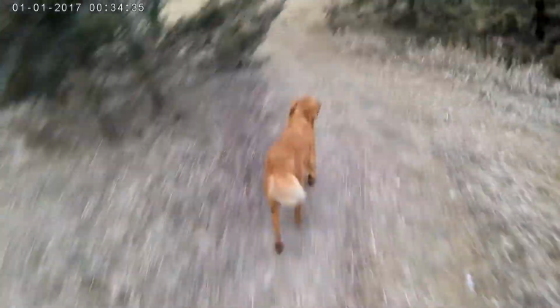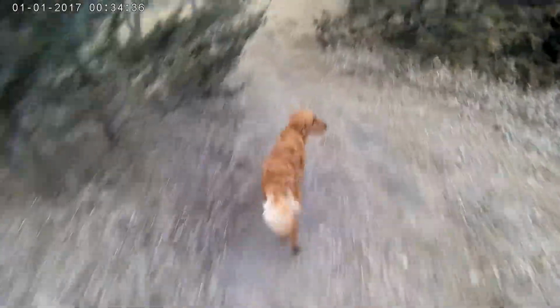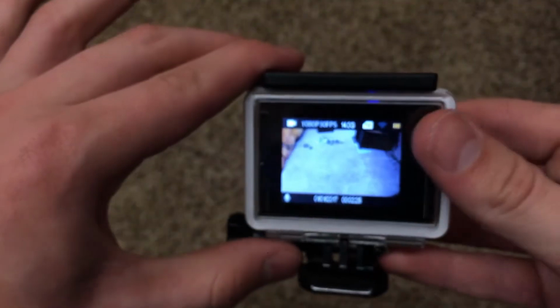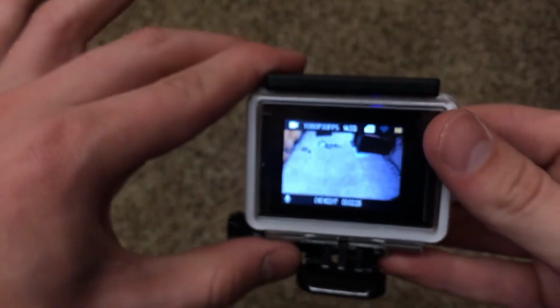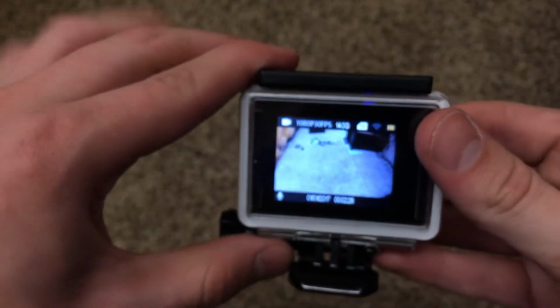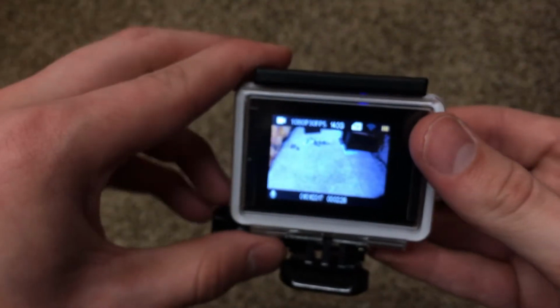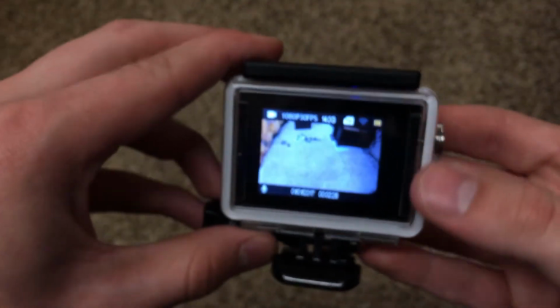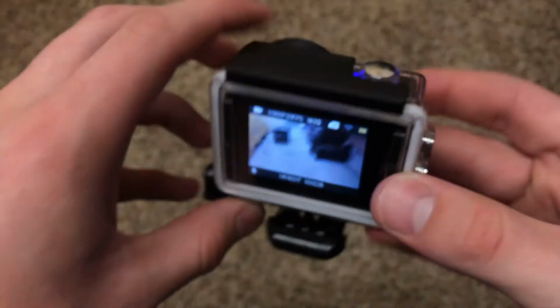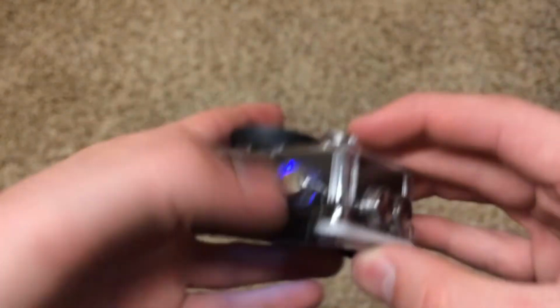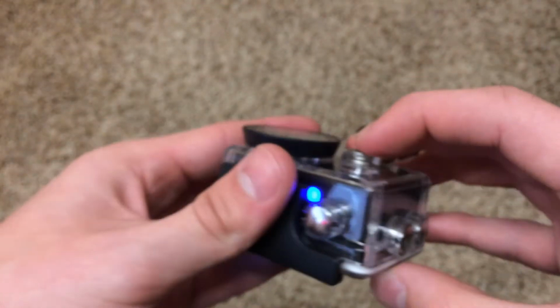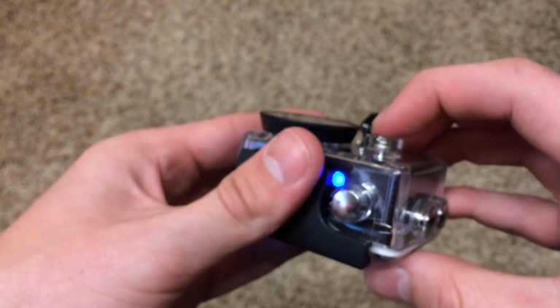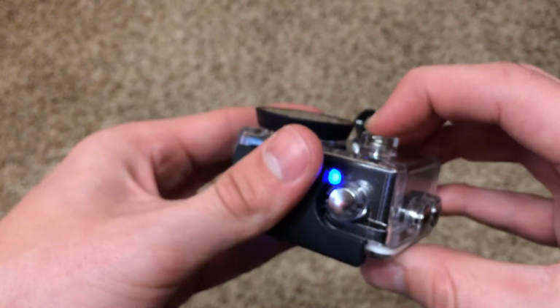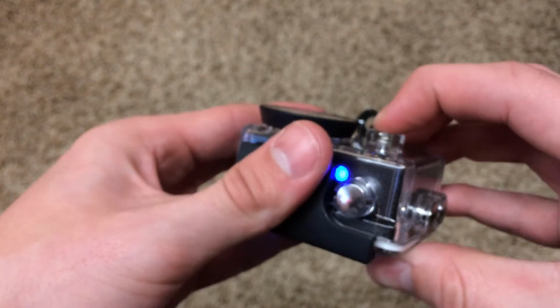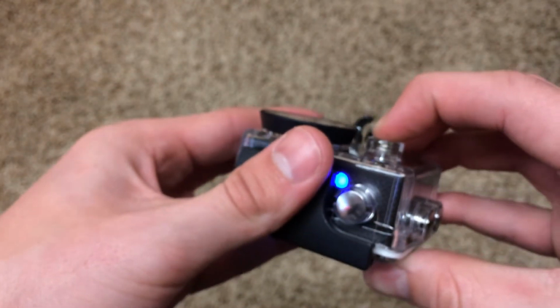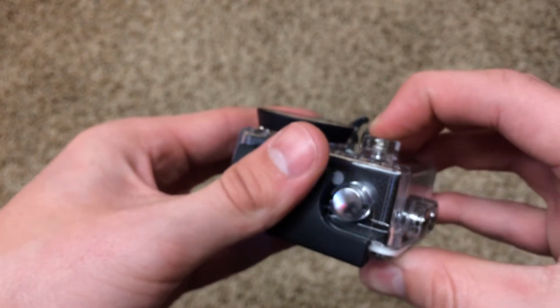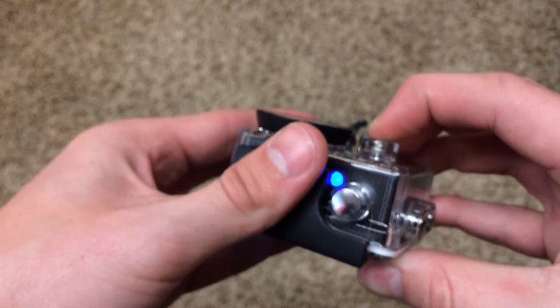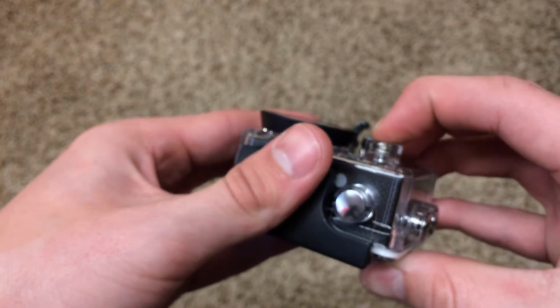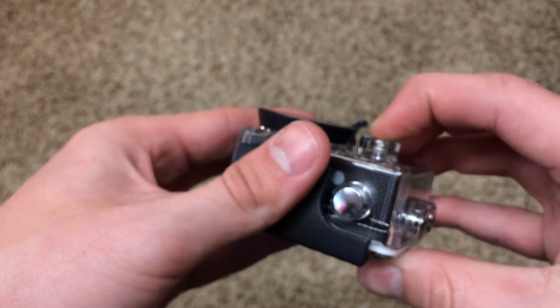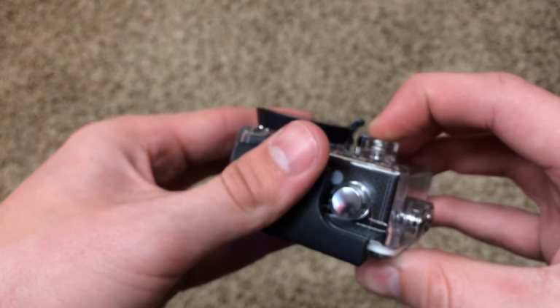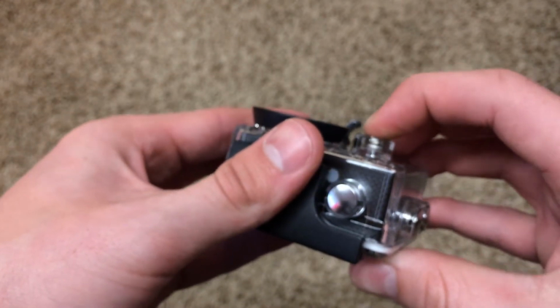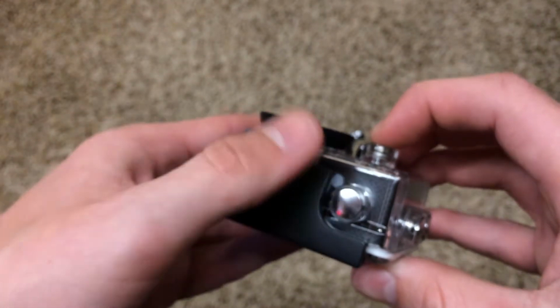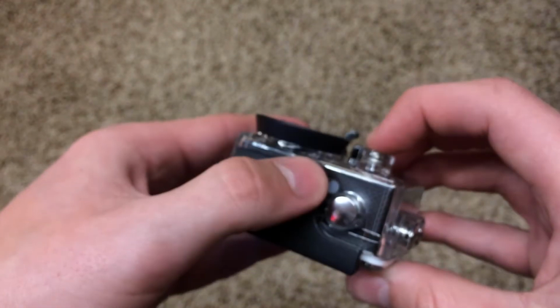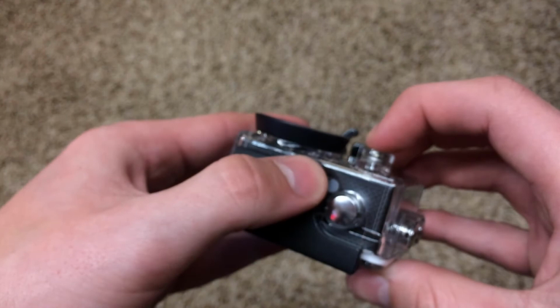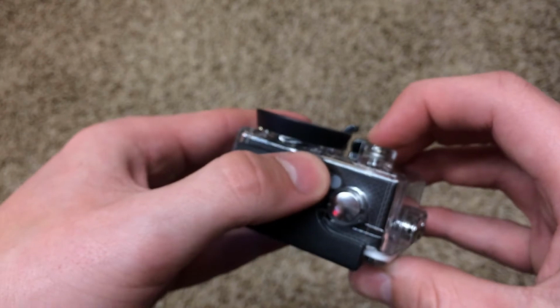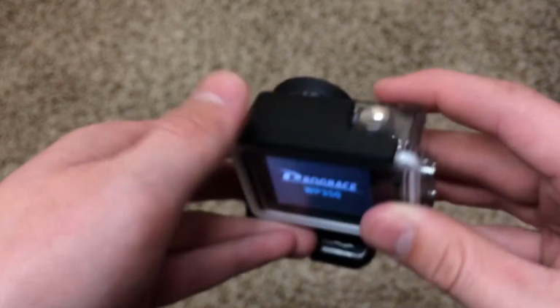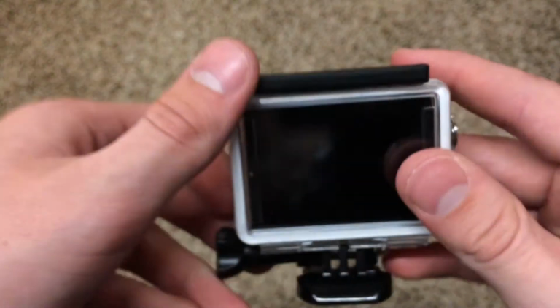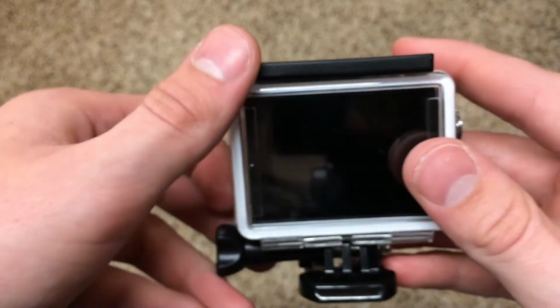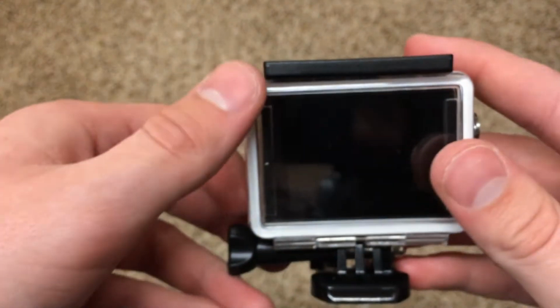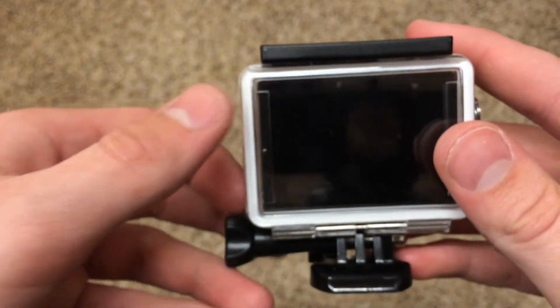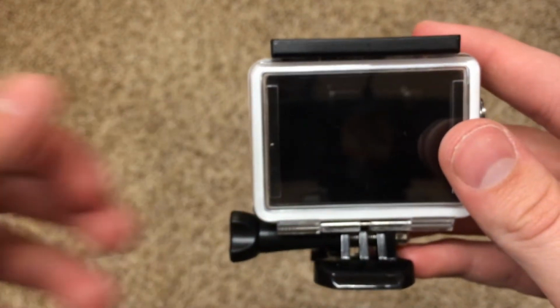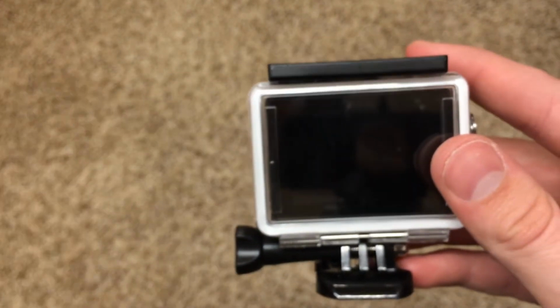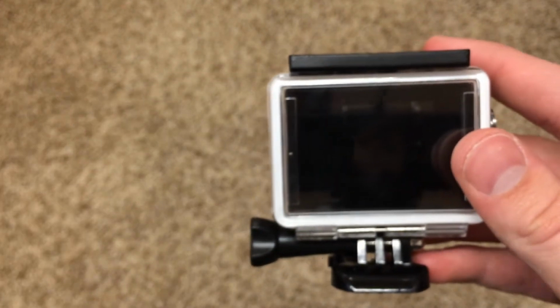To turn this thing back off, all you do is hold the mode button for about three seconds — the light blinks, it makes a little noise, and it powers off.